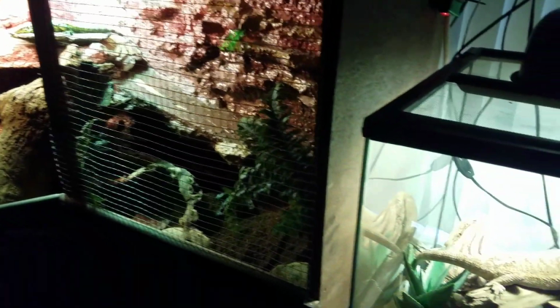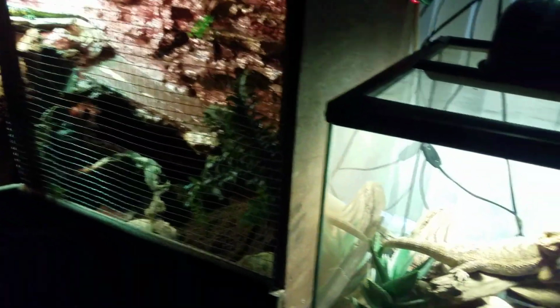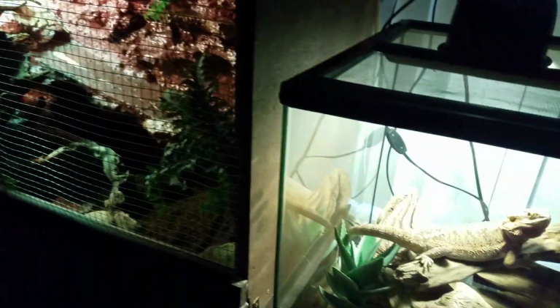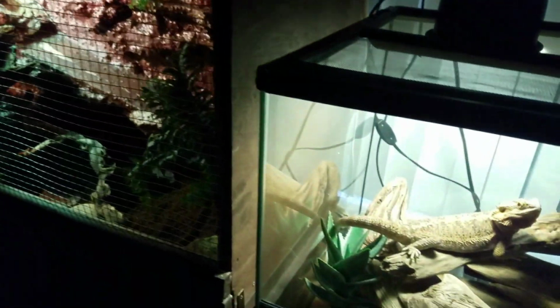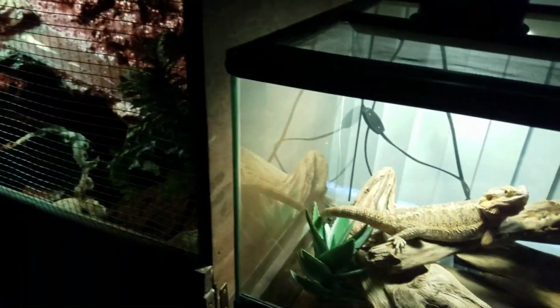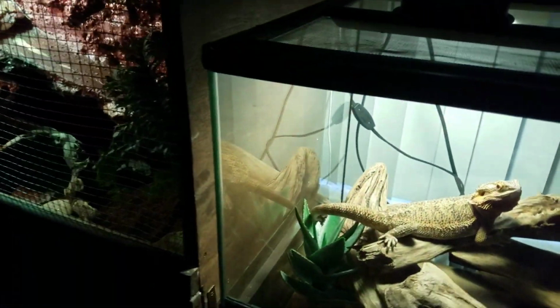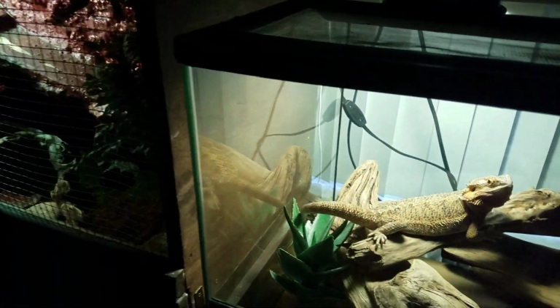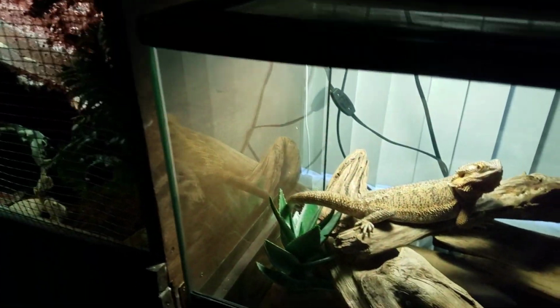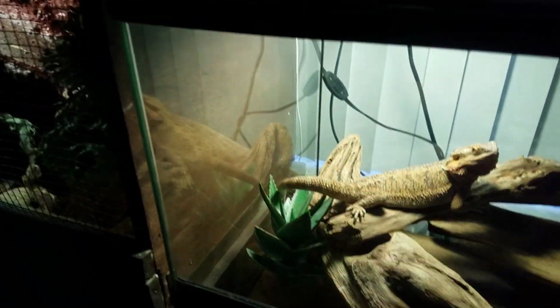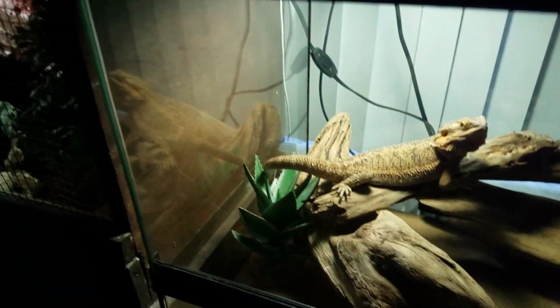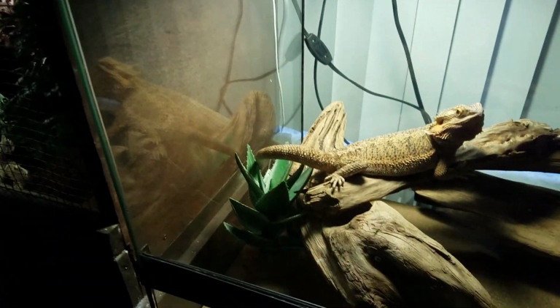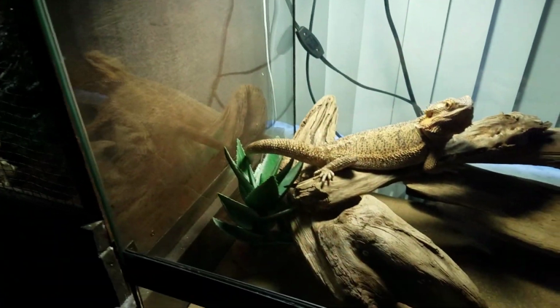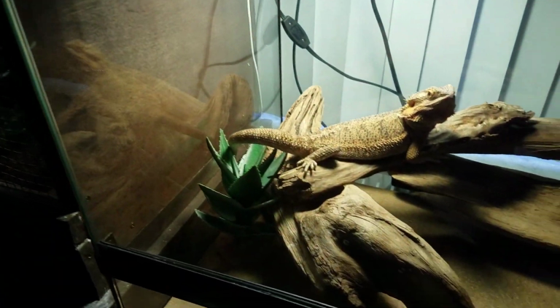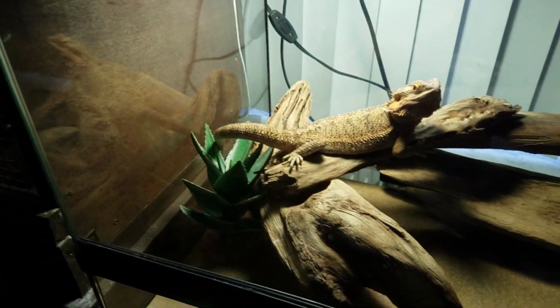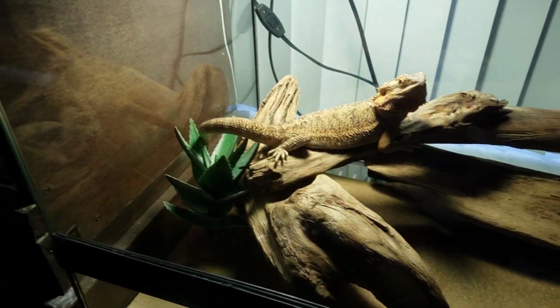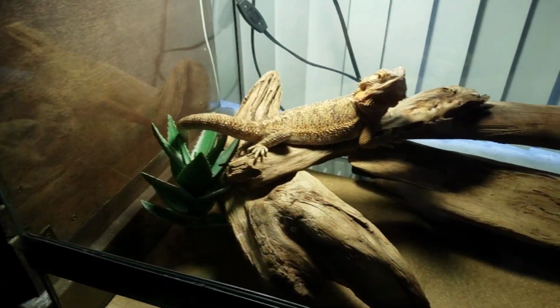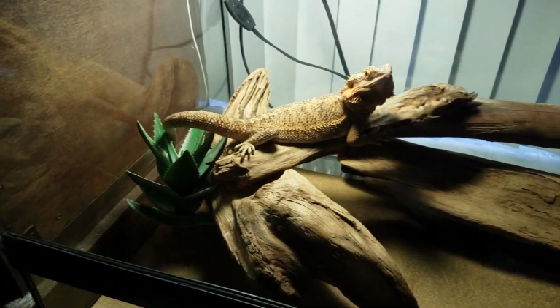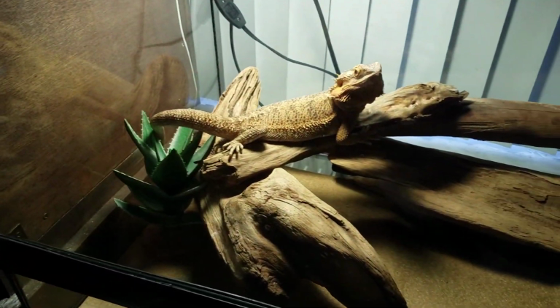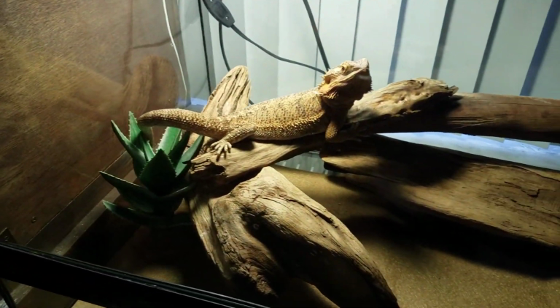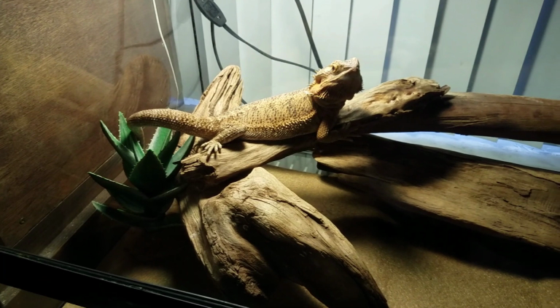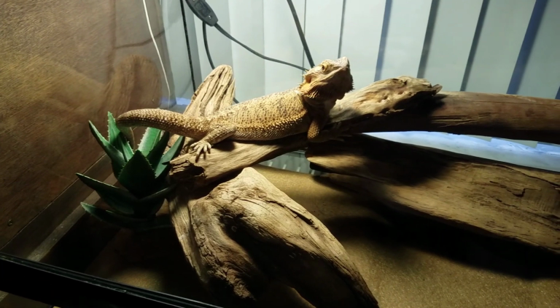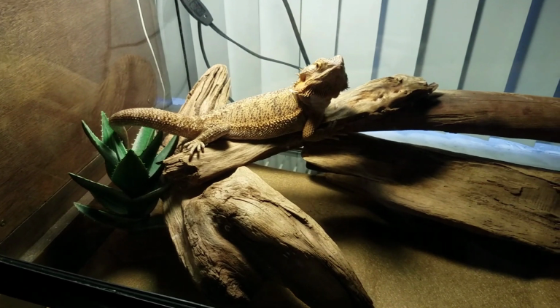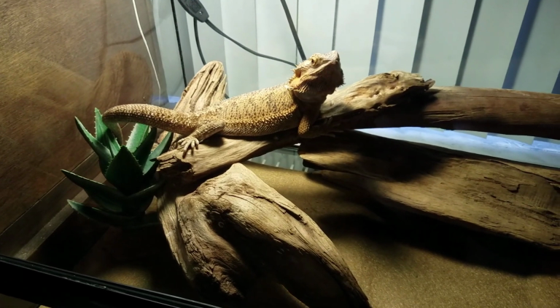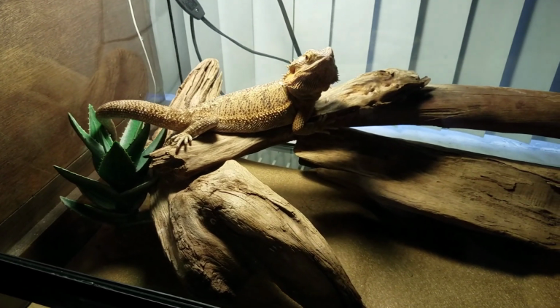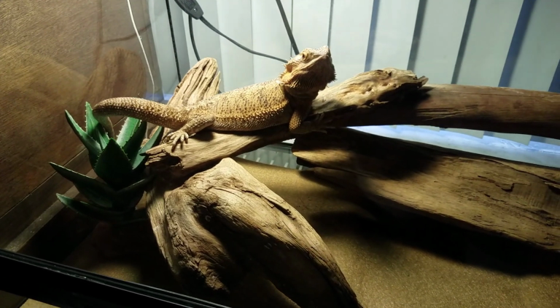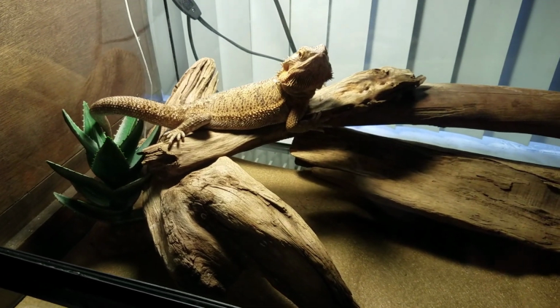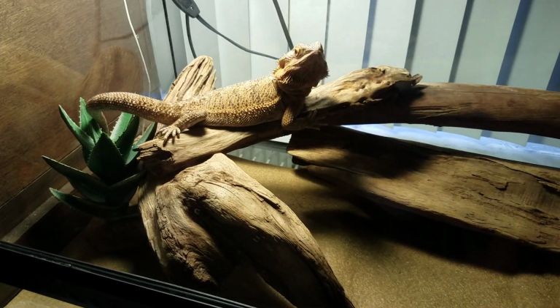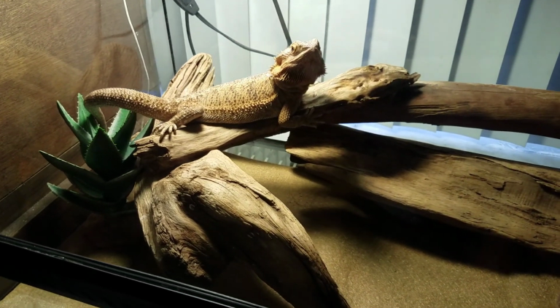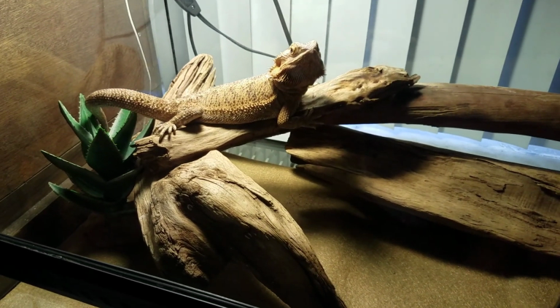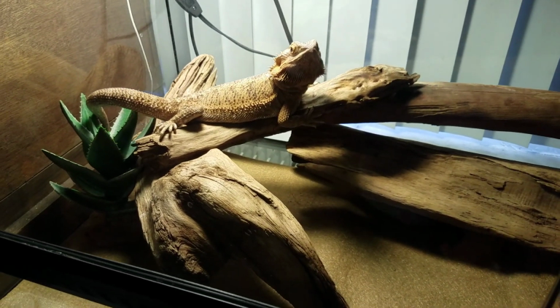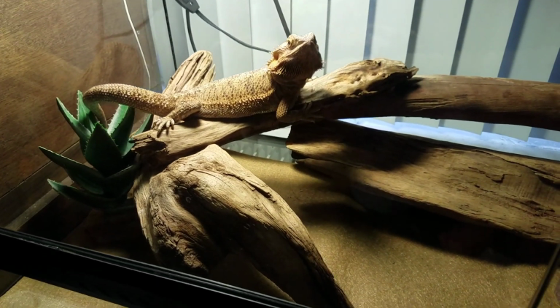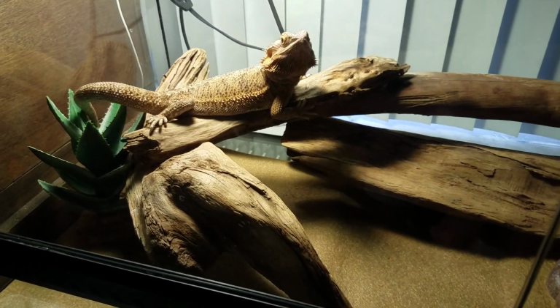Now onto Telly. She's just chilling there on her branch.